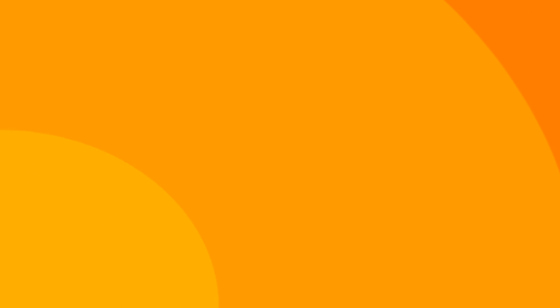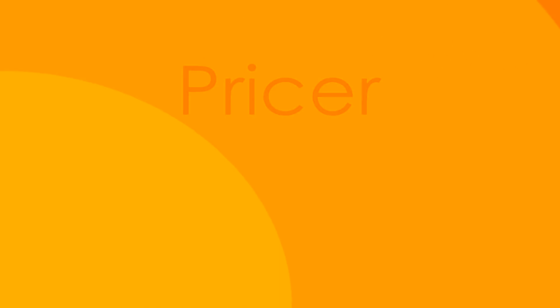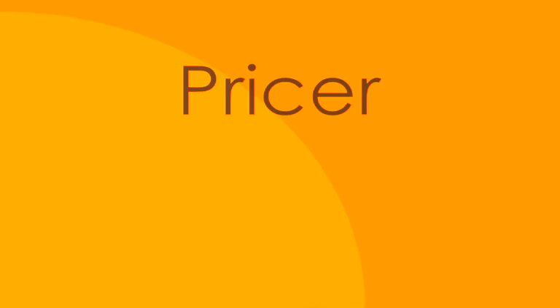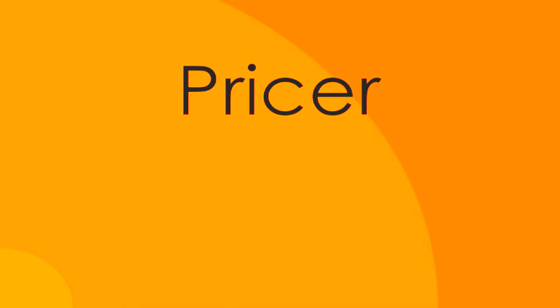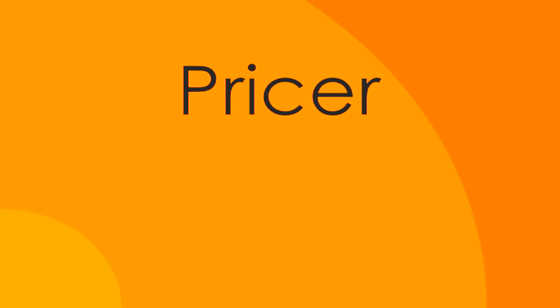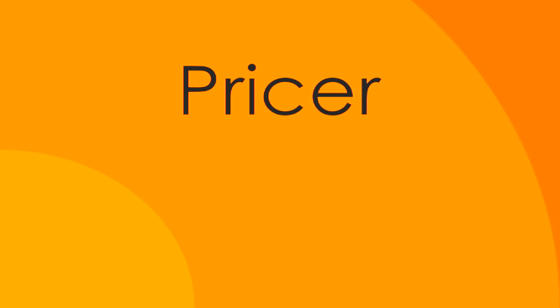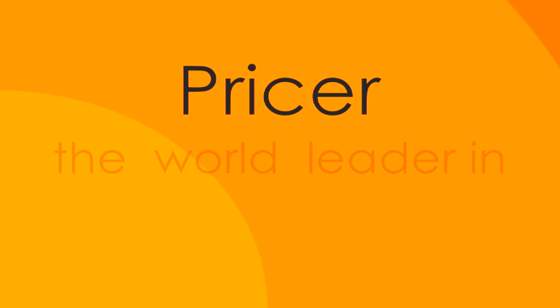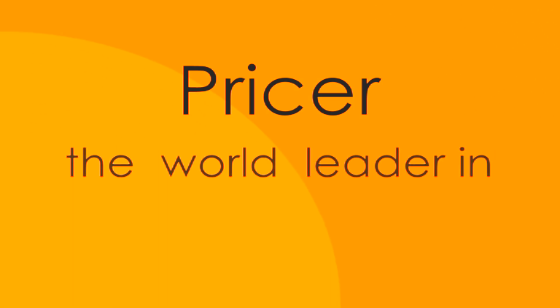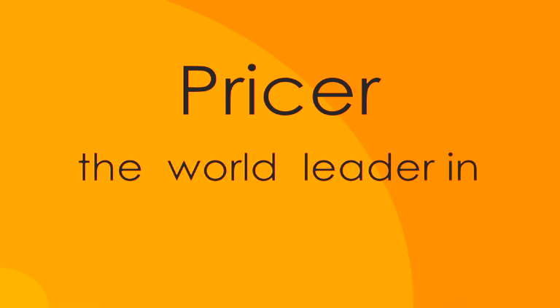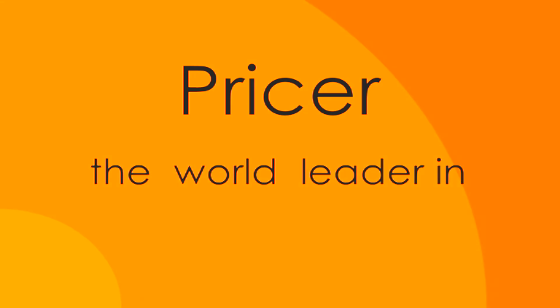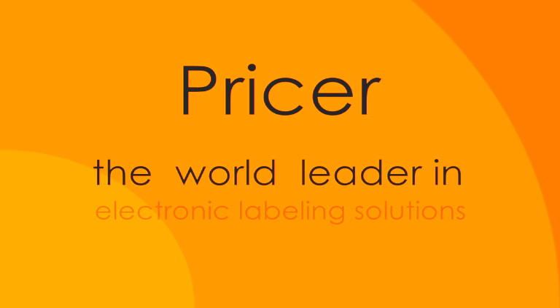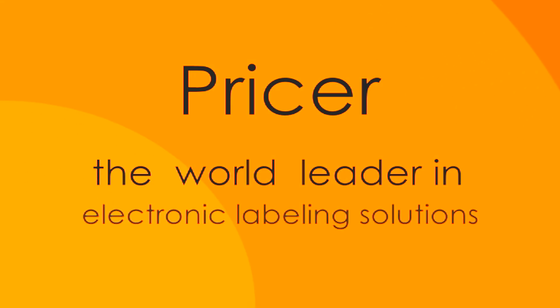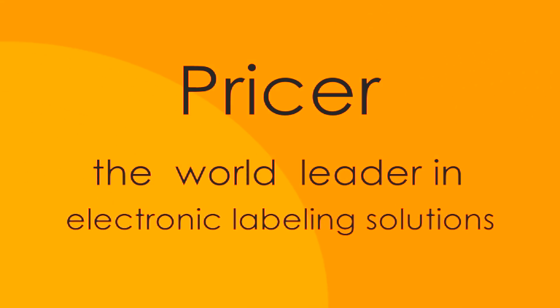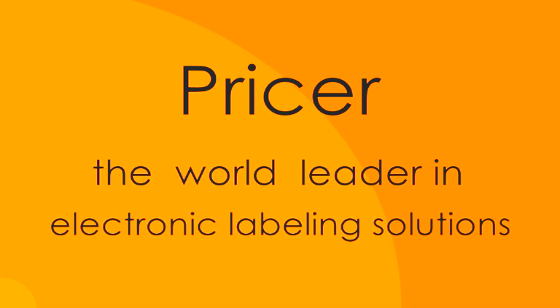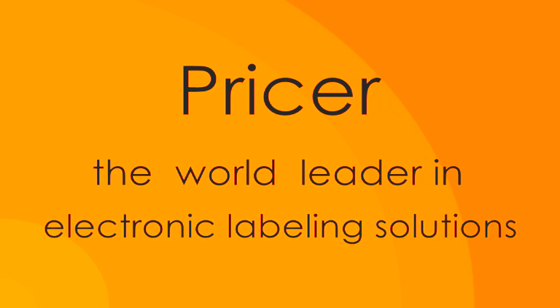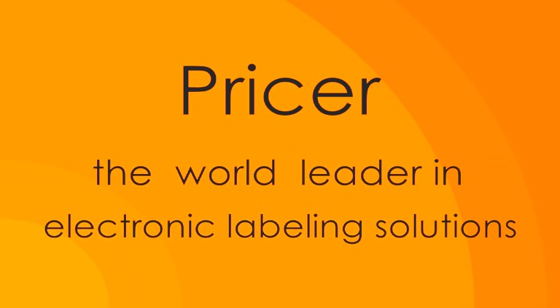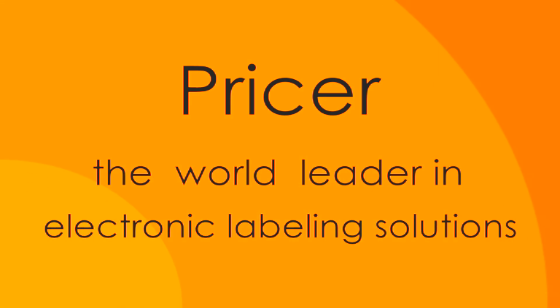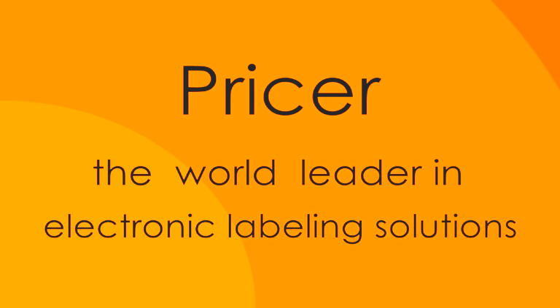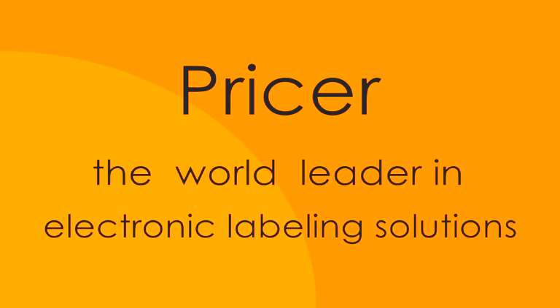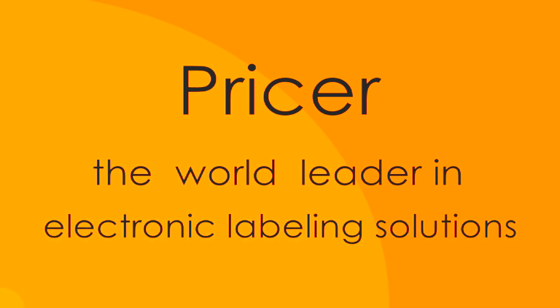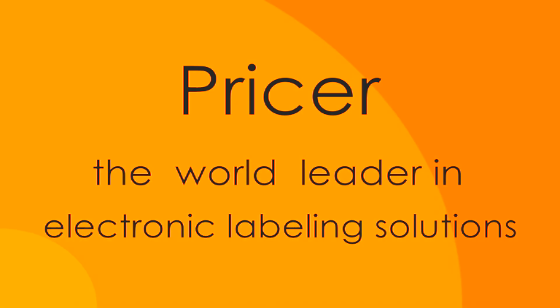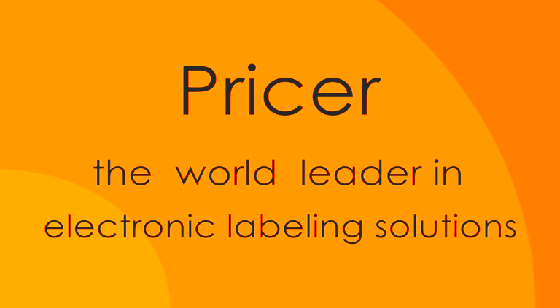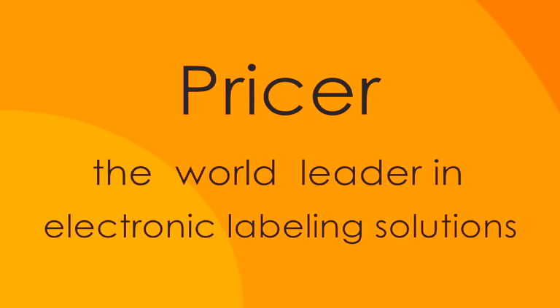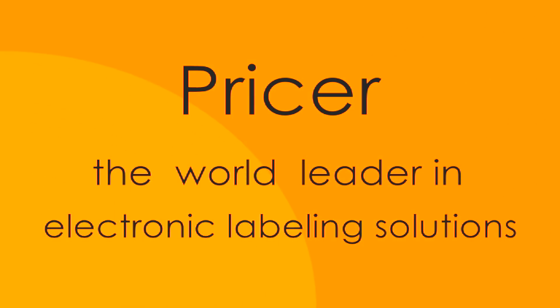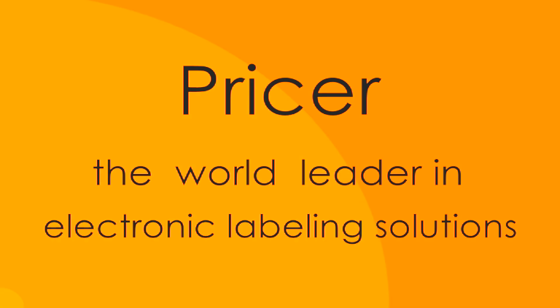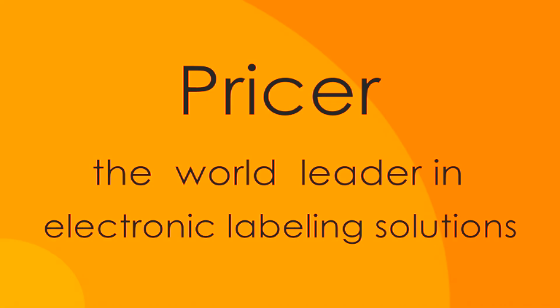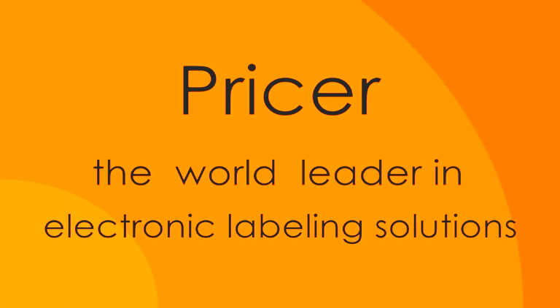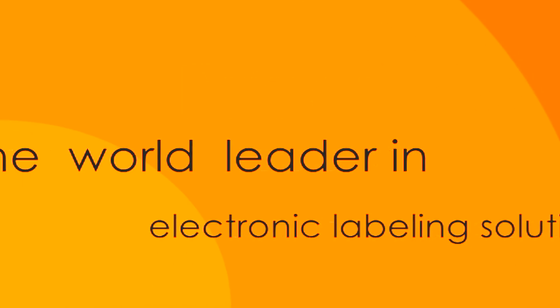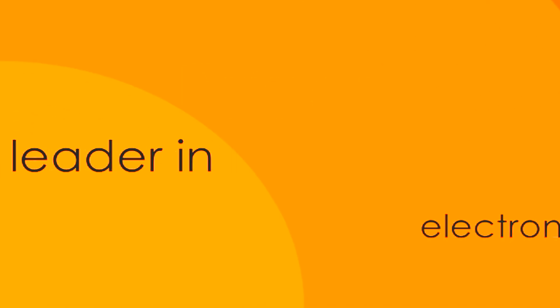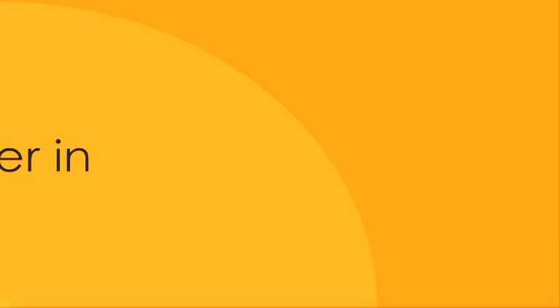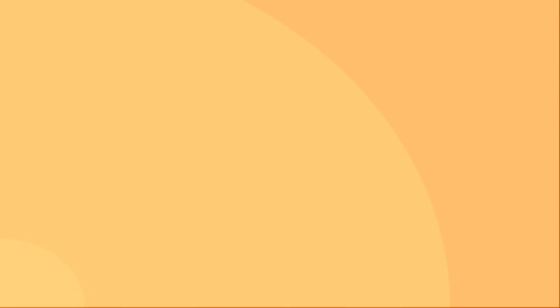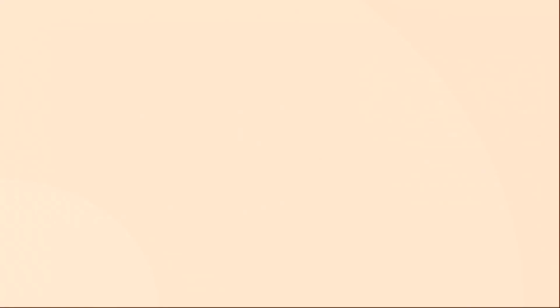Pricer — the world leader in electronic labeling solutions.